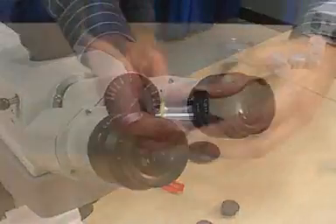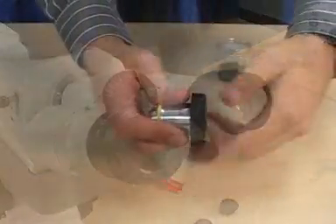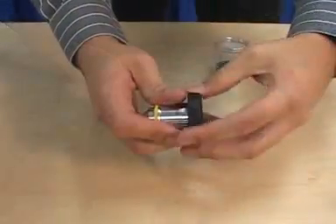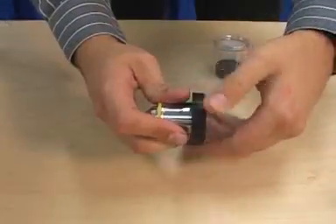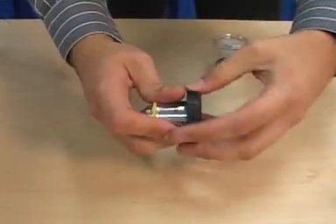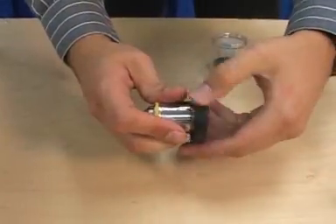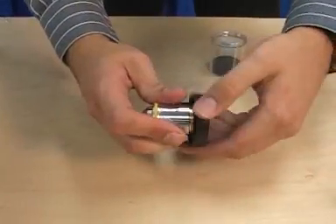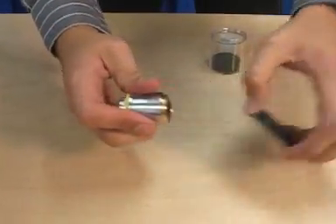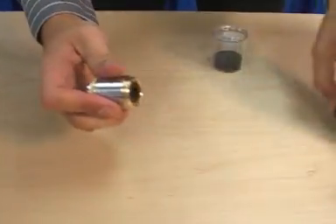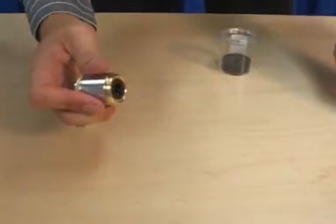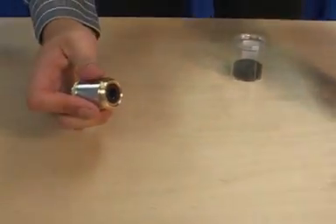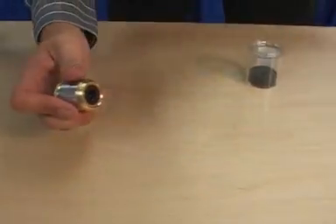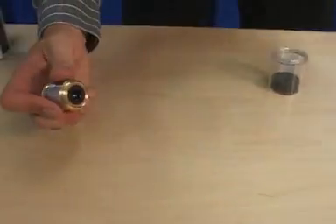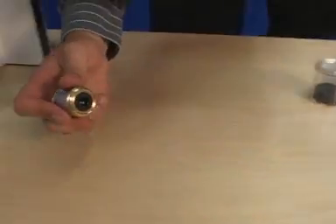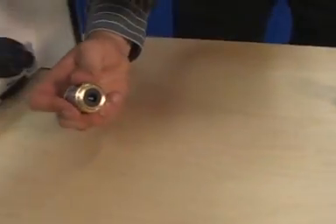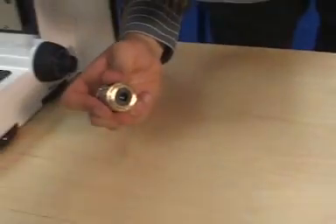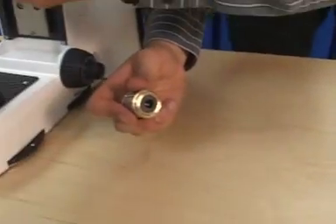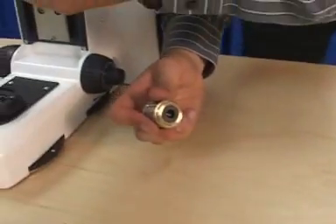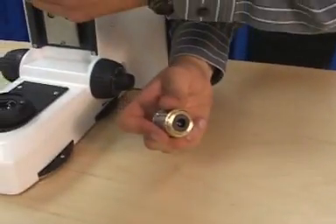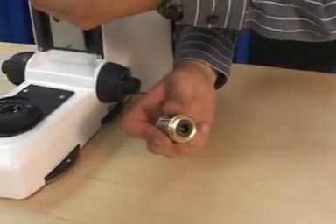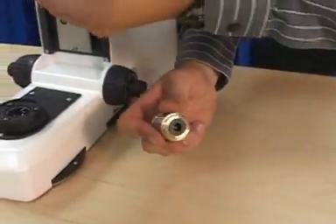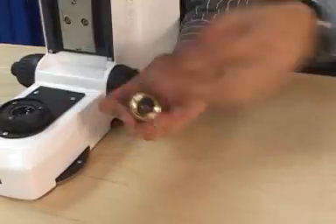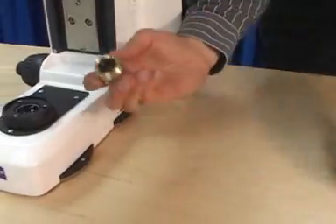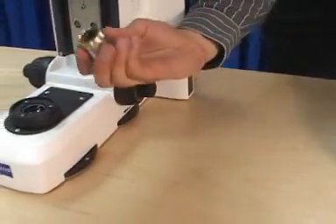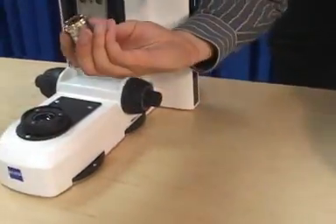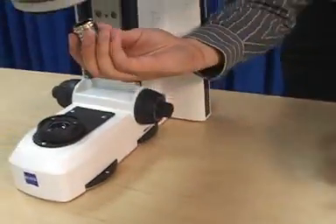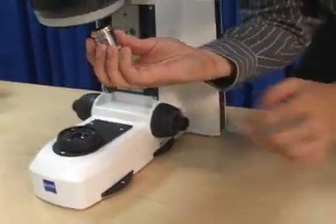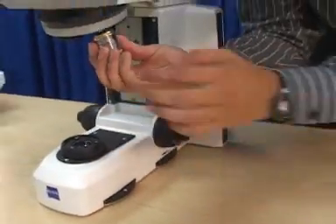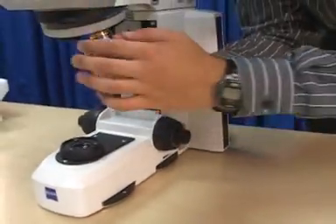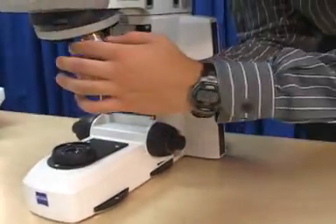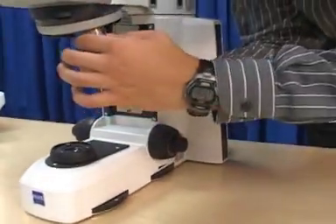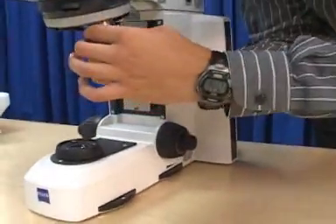Remove the objectives from their containers and screw them into the nosepiece holes in ascending order of magnification.